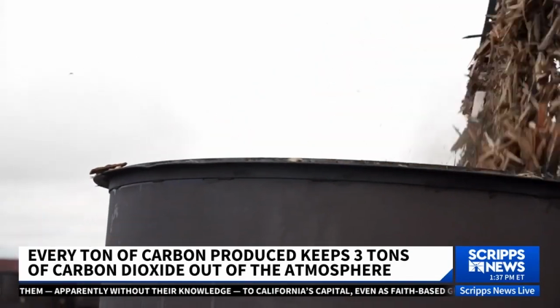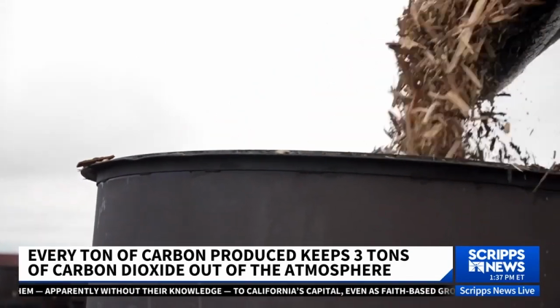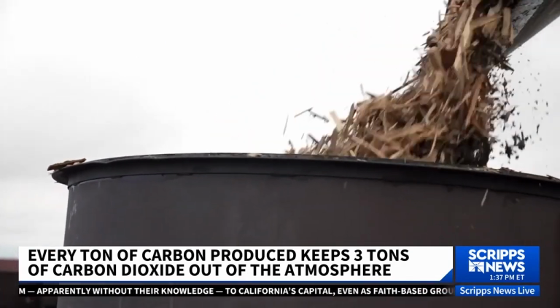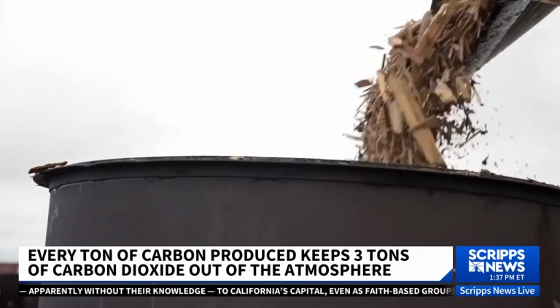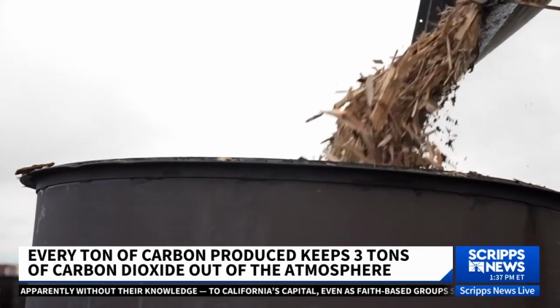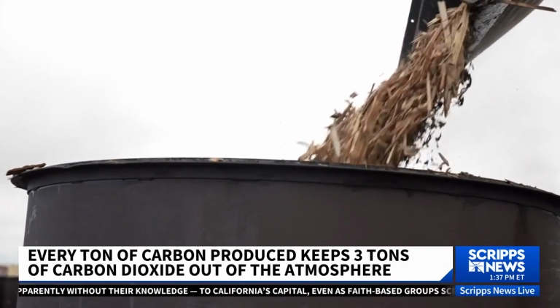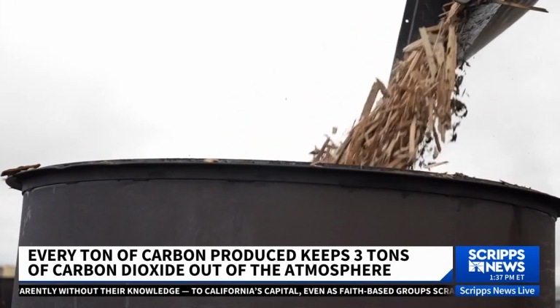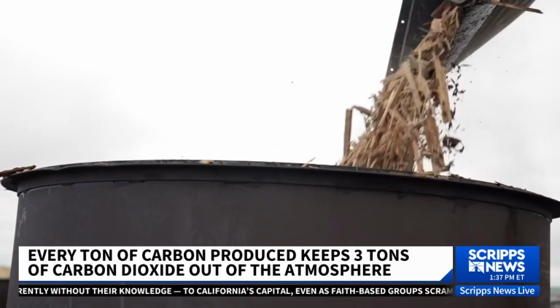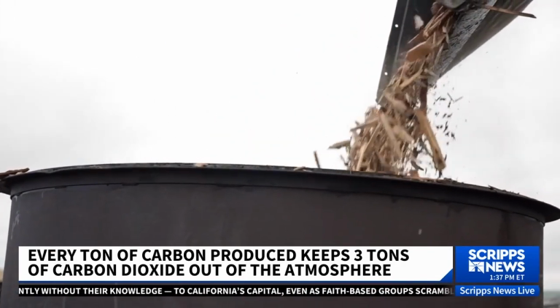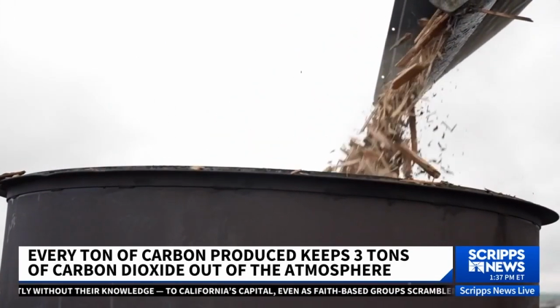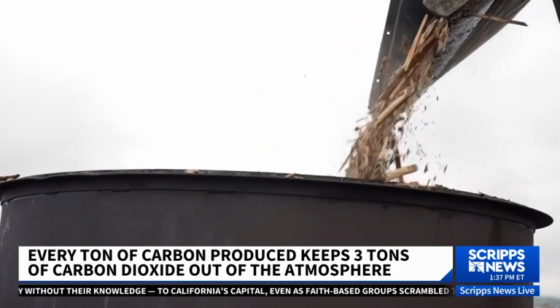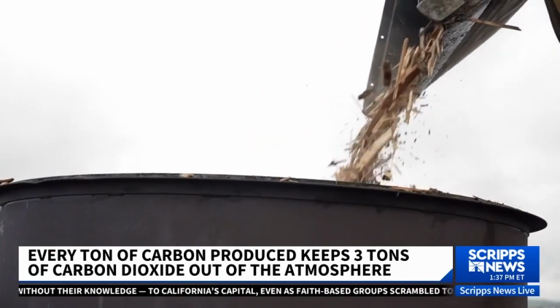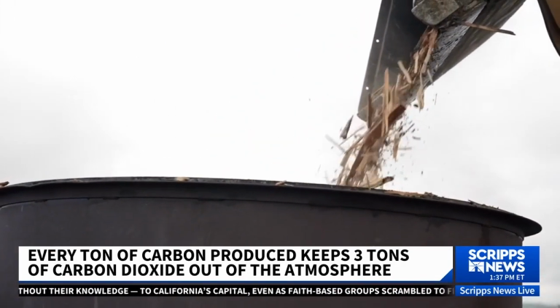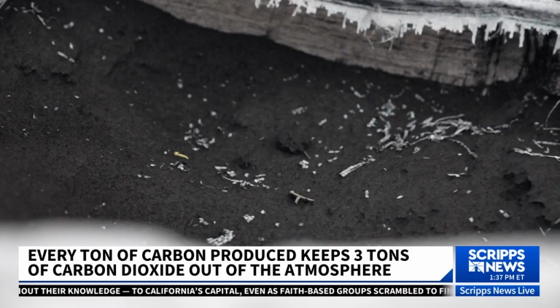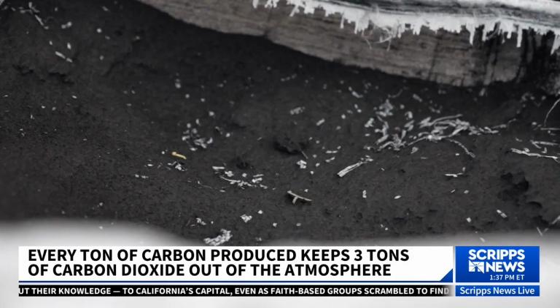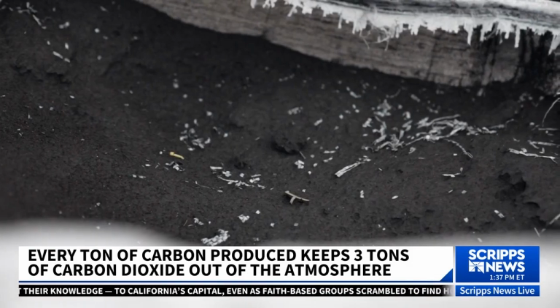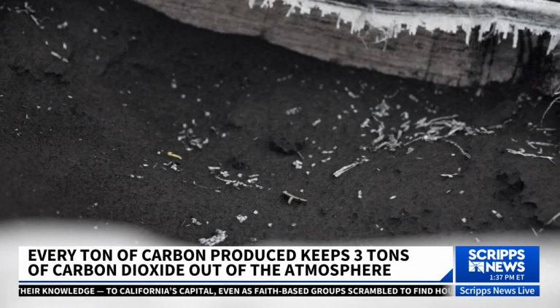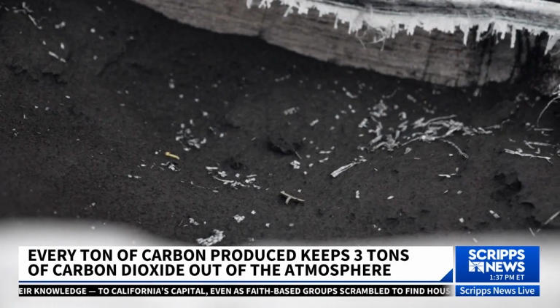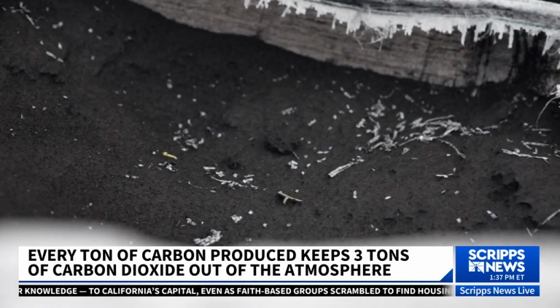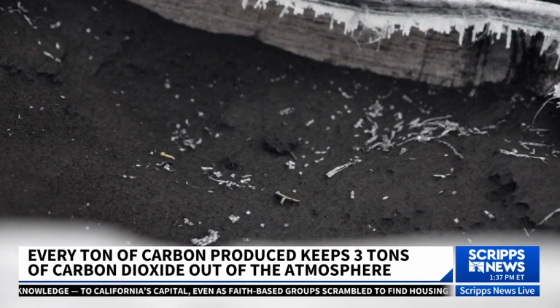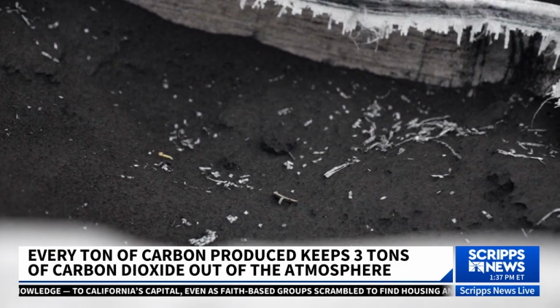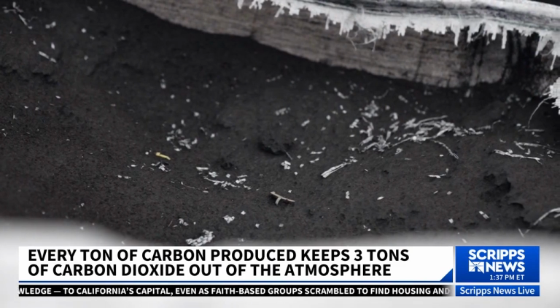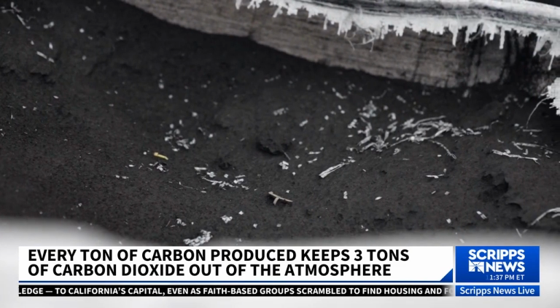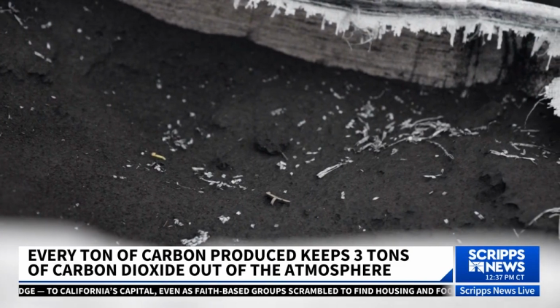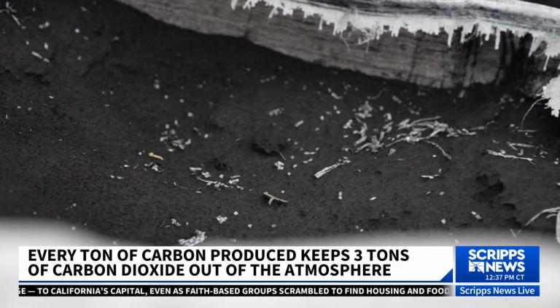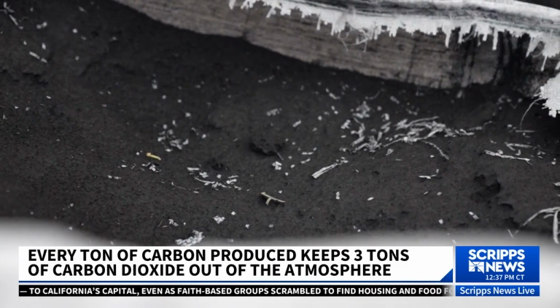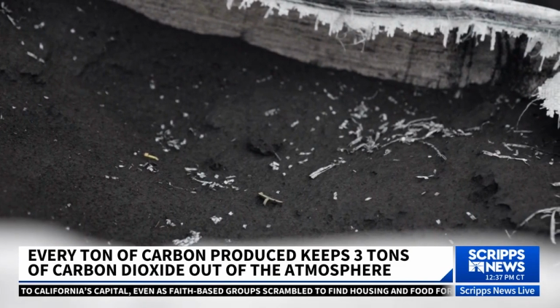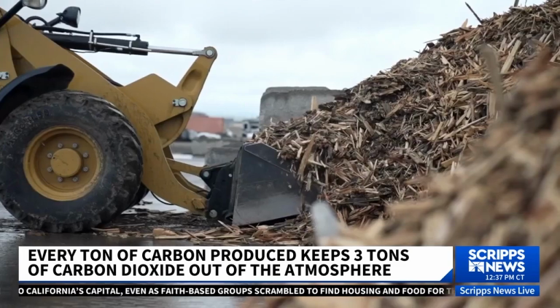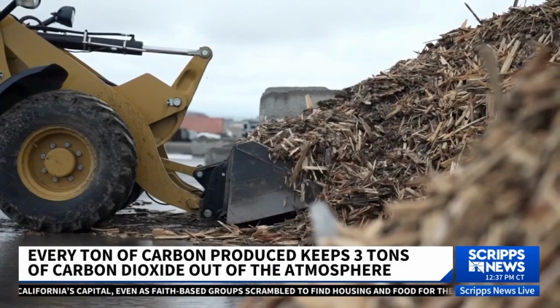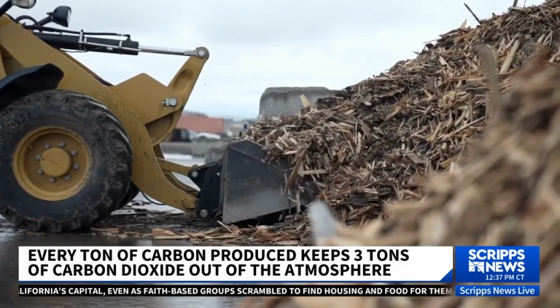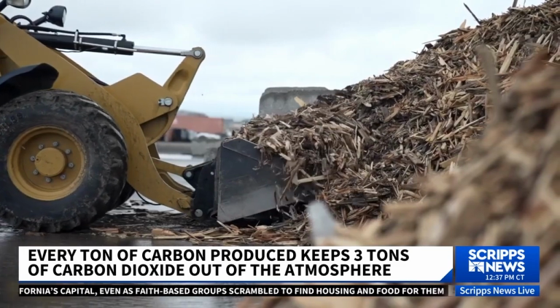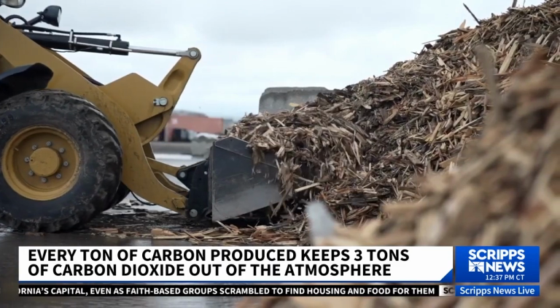Beyond farming, biochar can be used in a multitude of products, including plastic and concrete. The solutions do exist — they just need to scale.